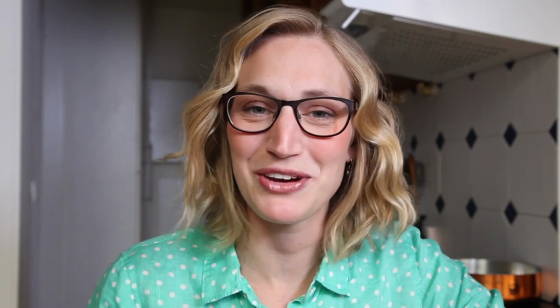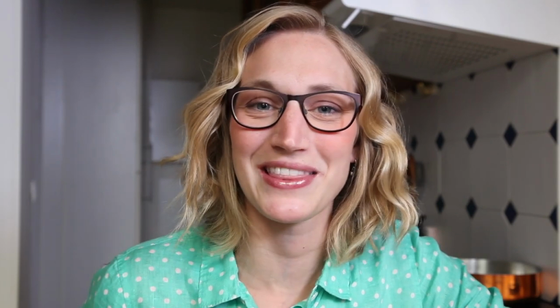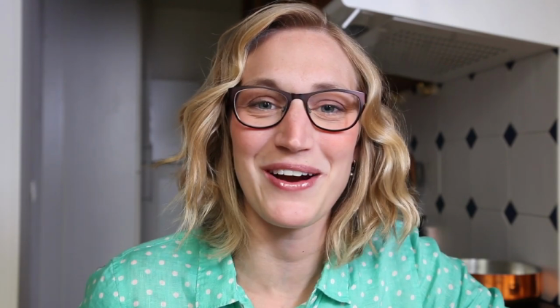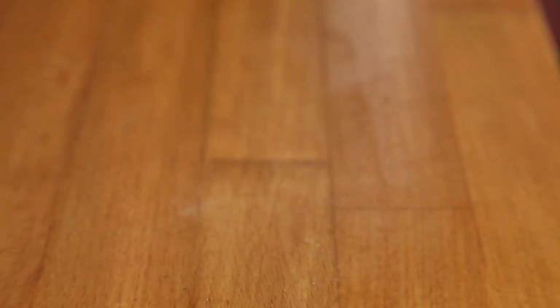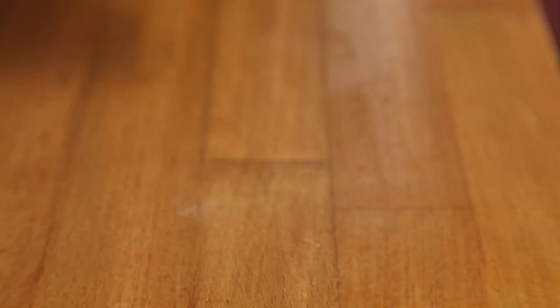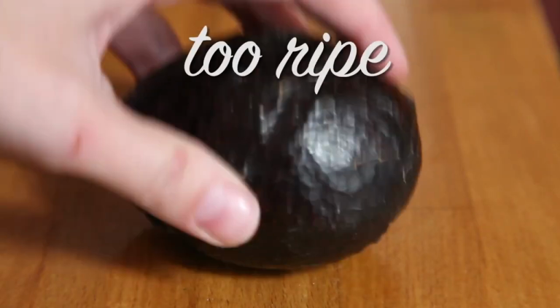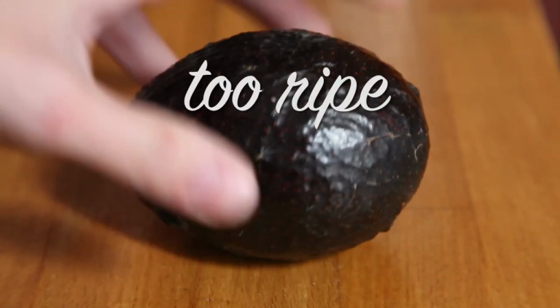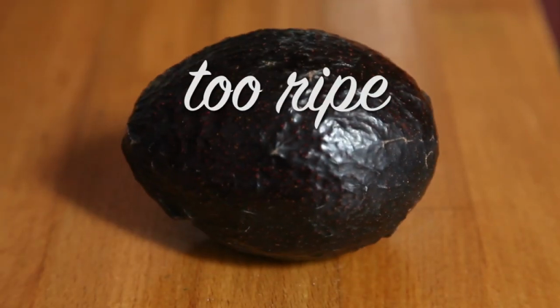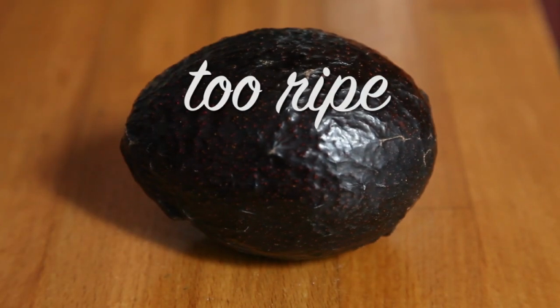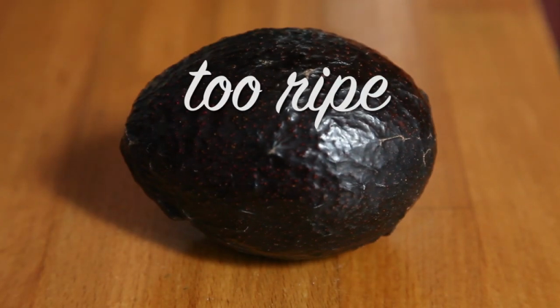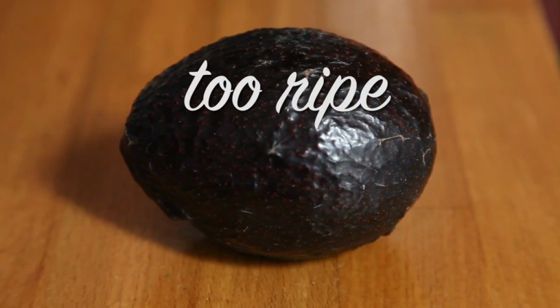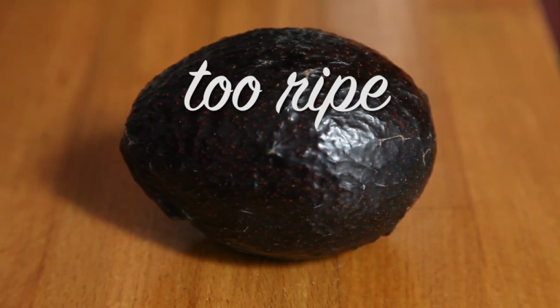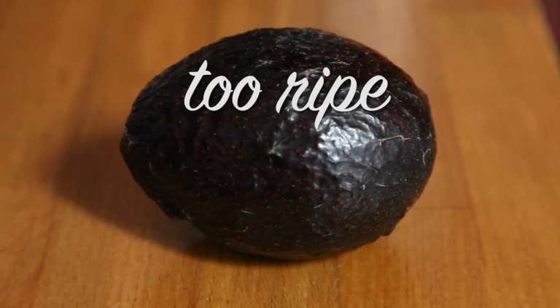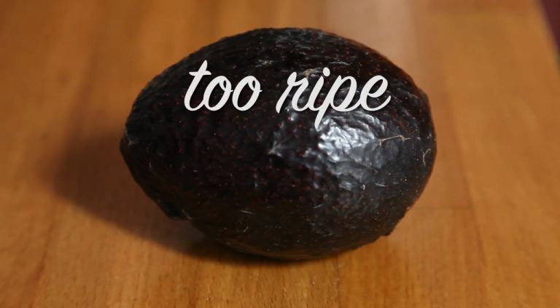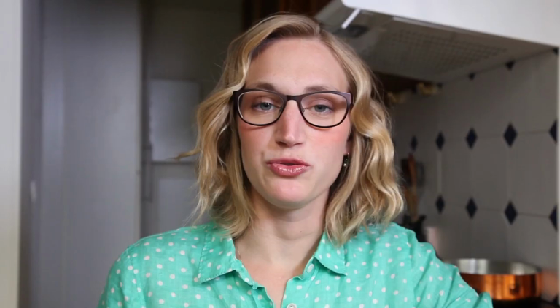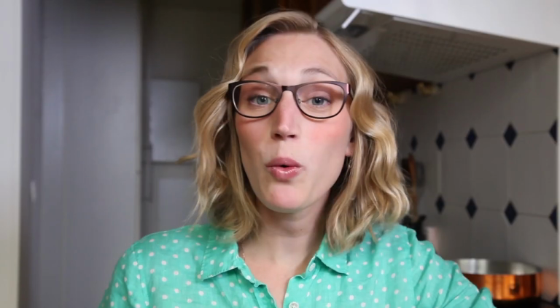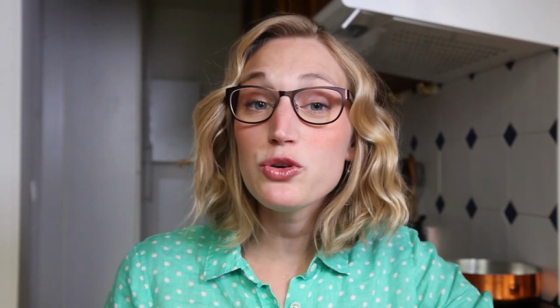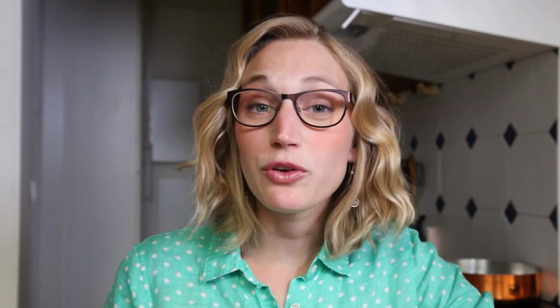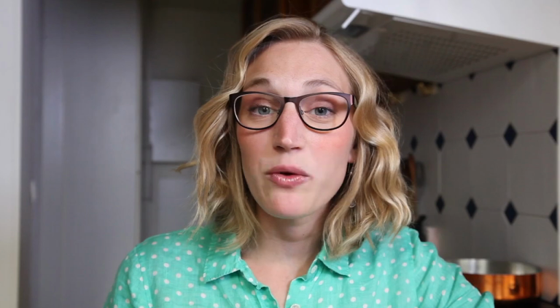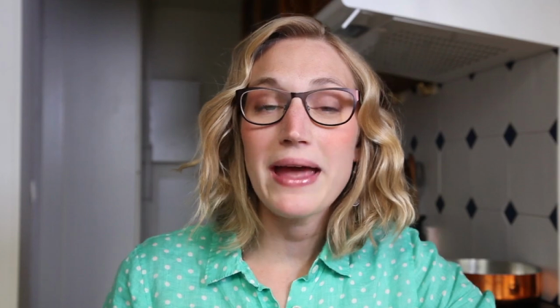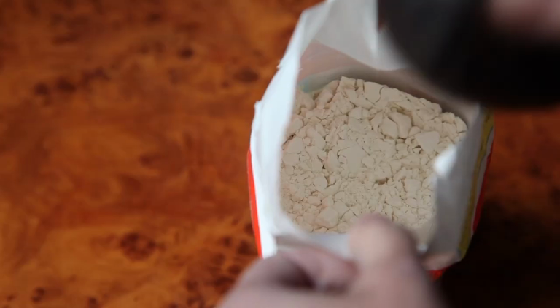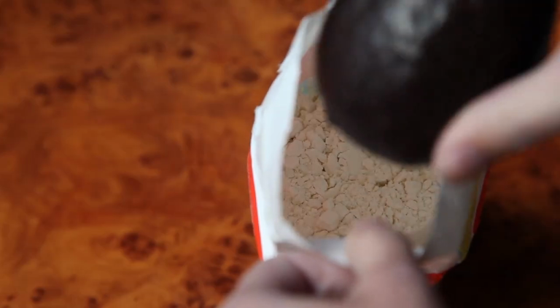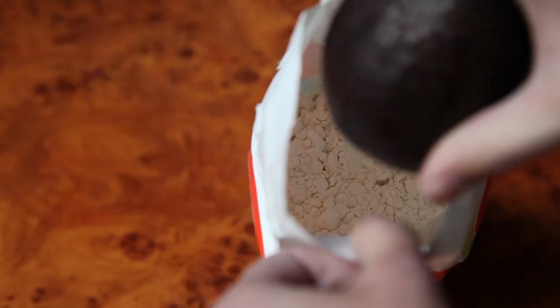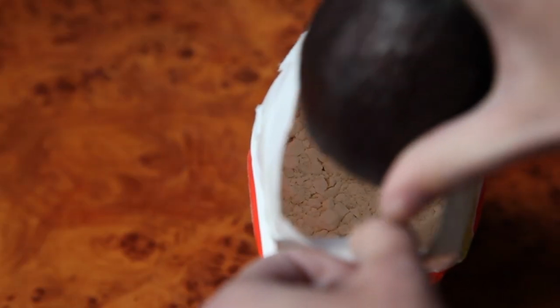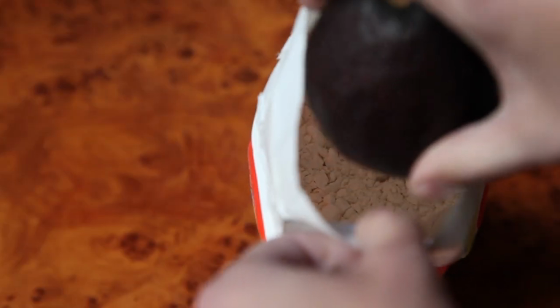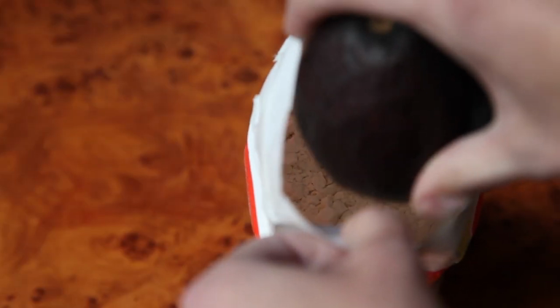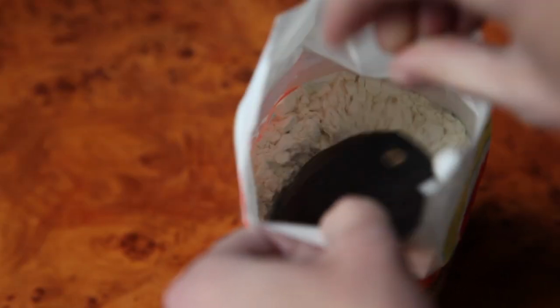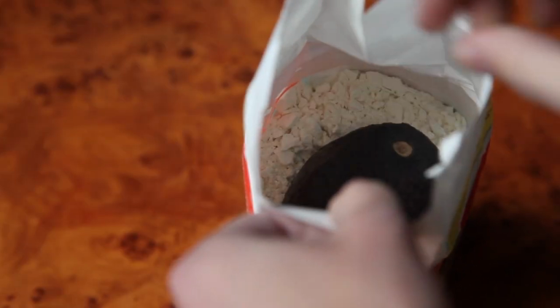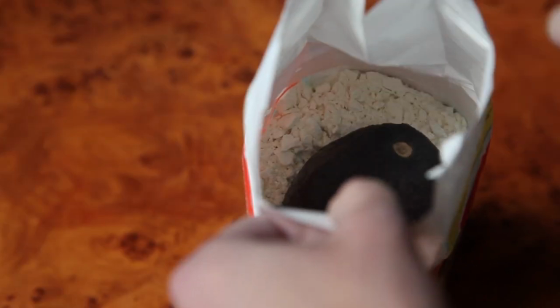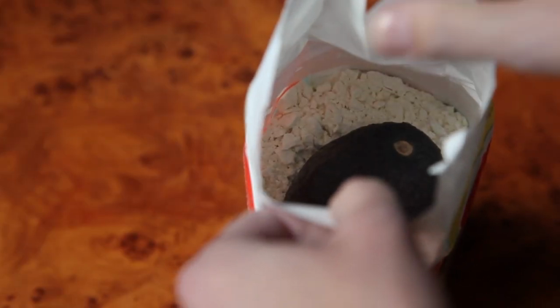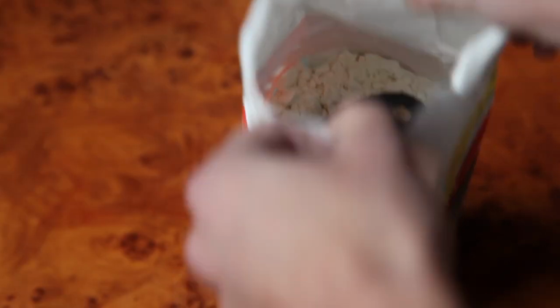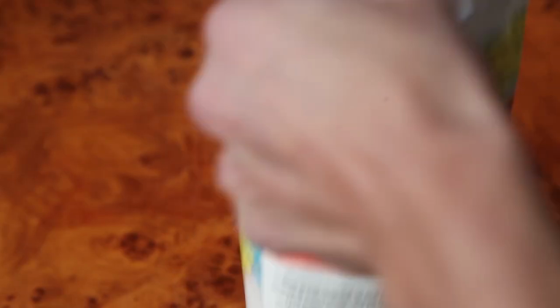Here's what they are. So if you get an avocado and it's too ripe, but you don't want to use it right away, plunge it in flour and it won't ripen as quickly.